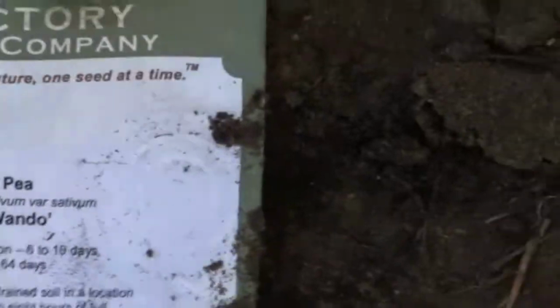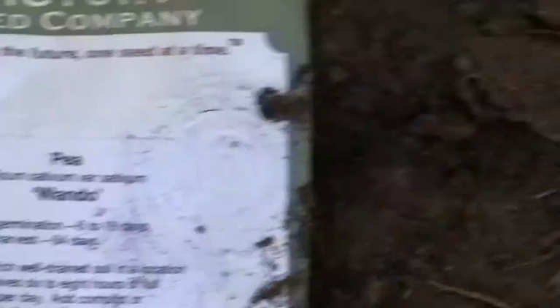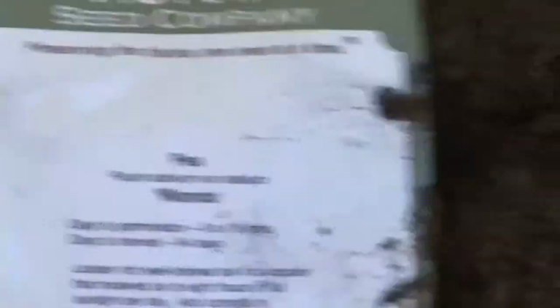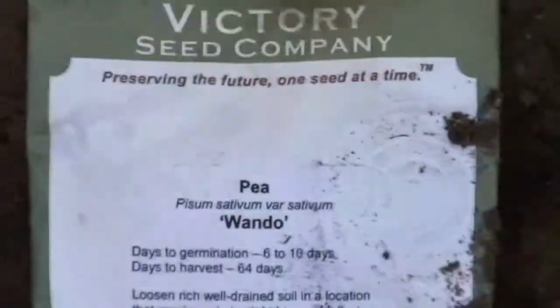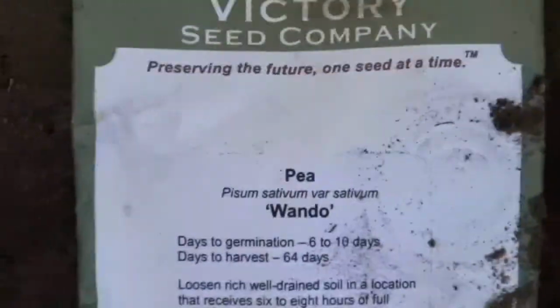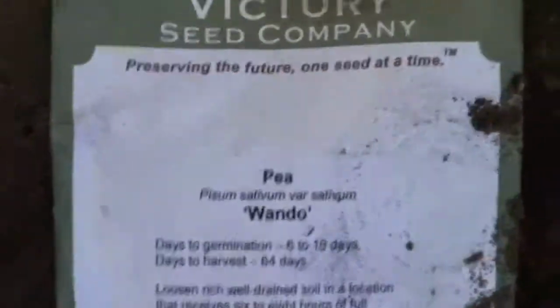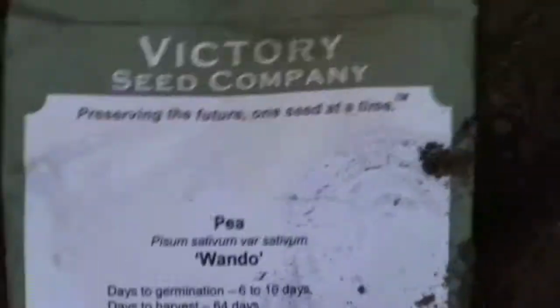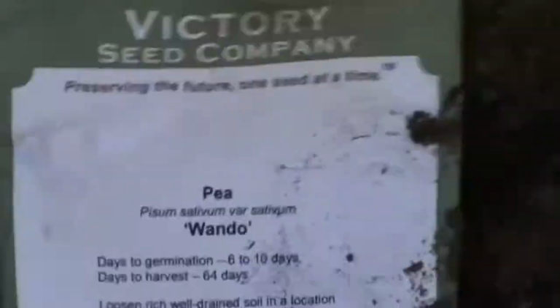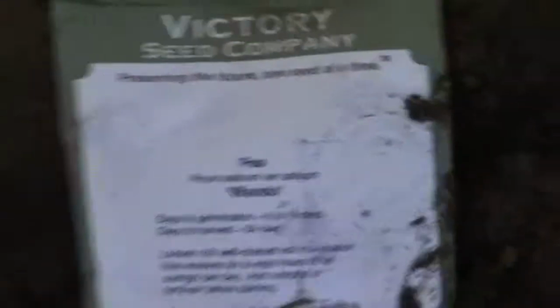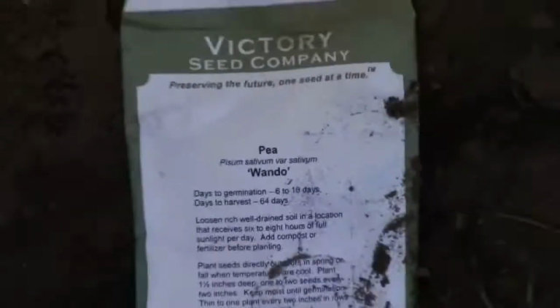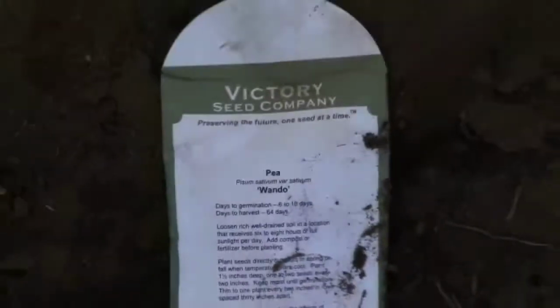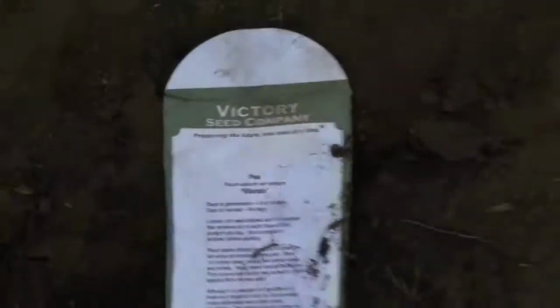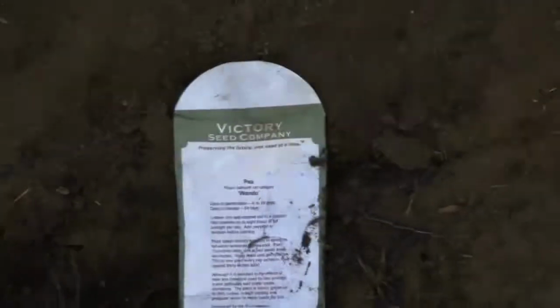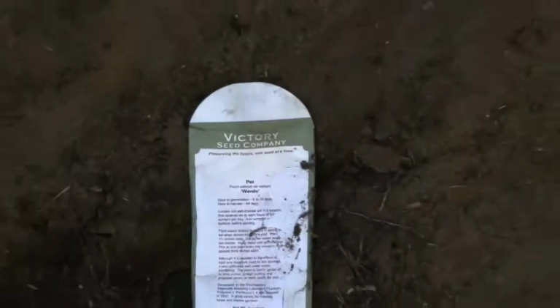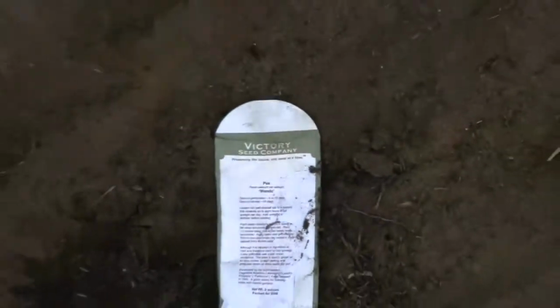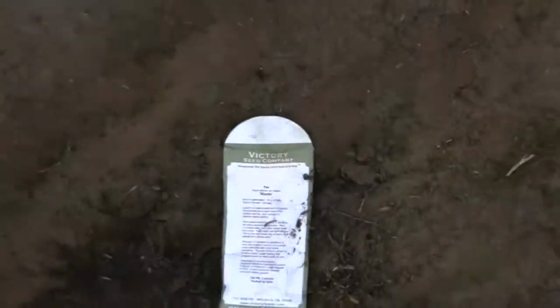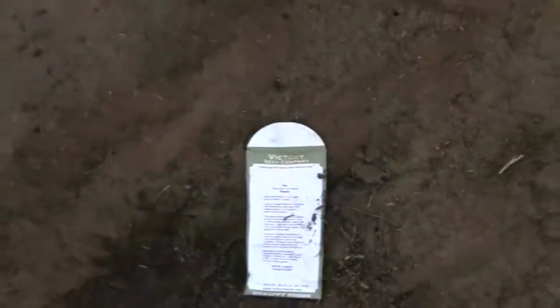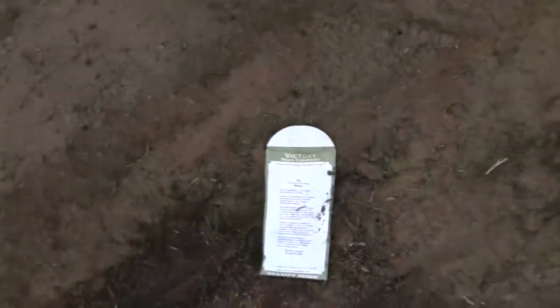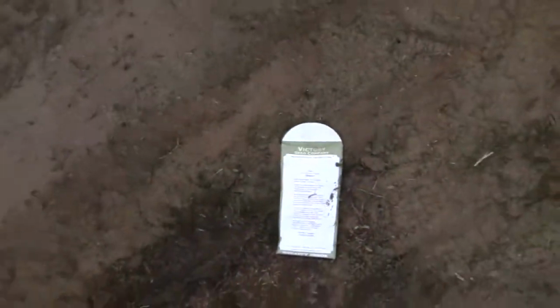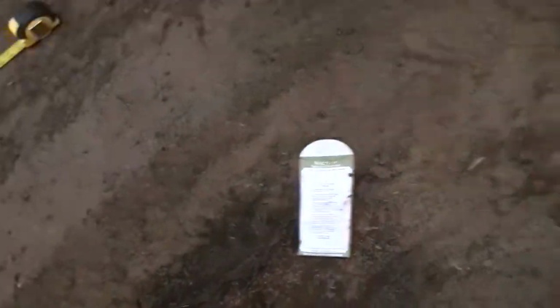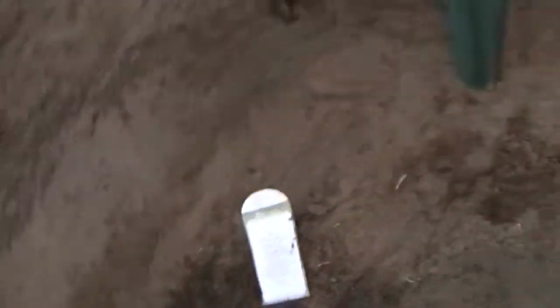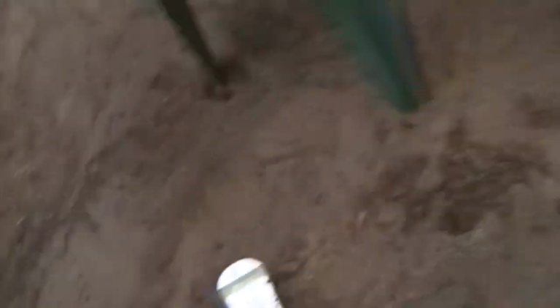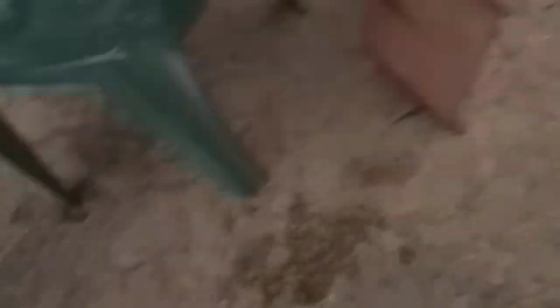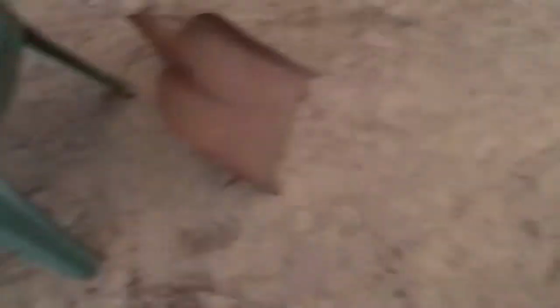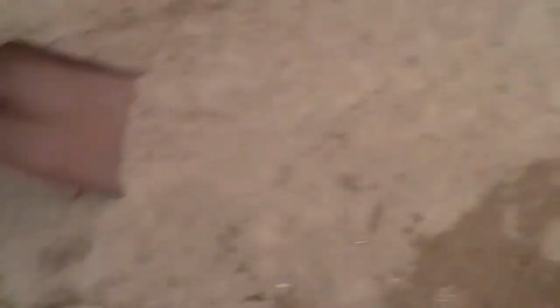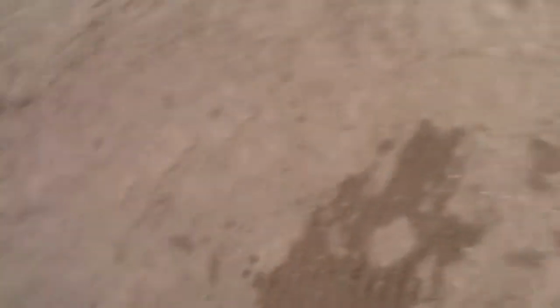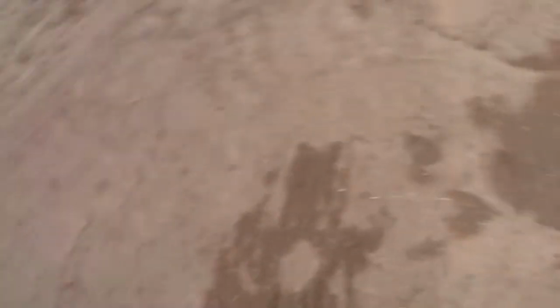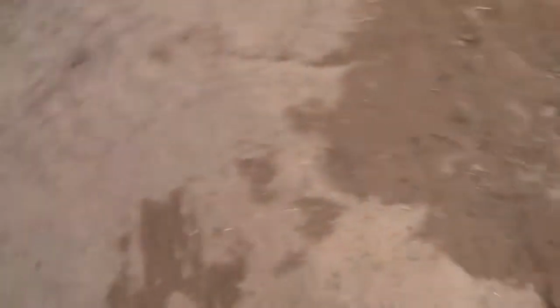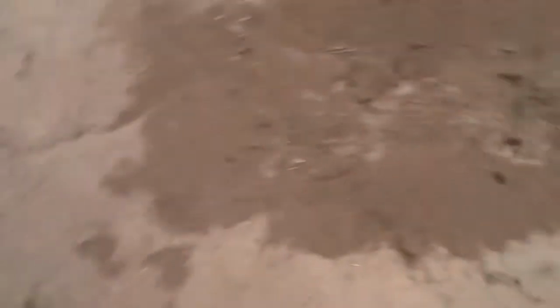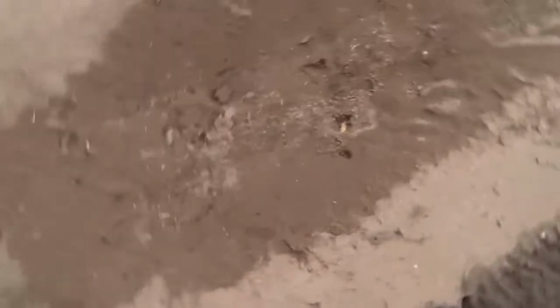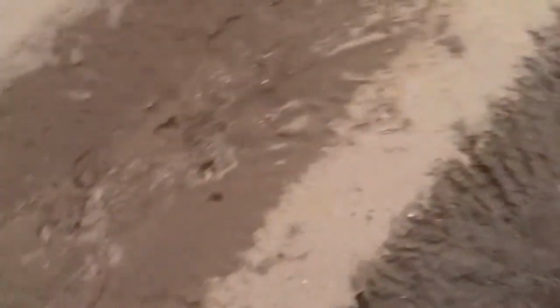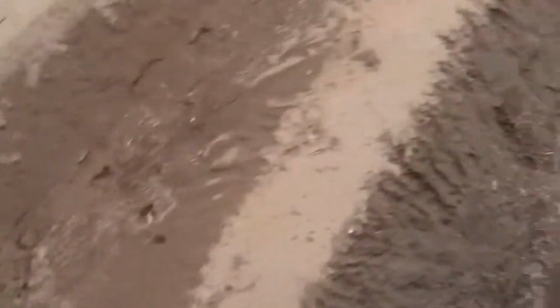Row six. Row seven. What did you plant on row seven?